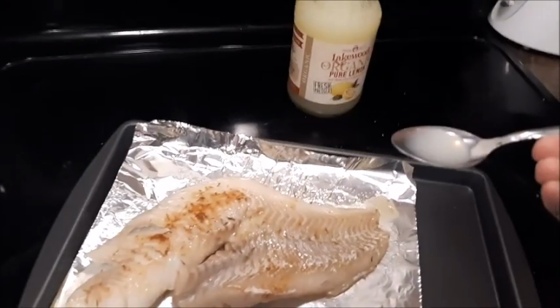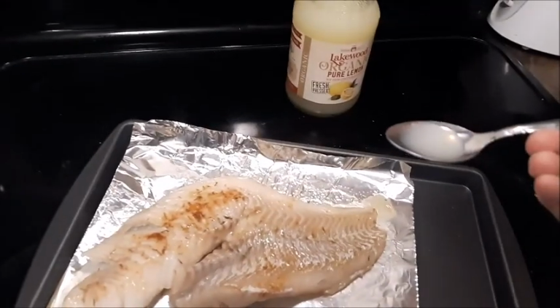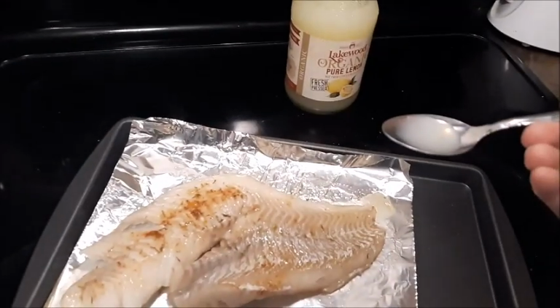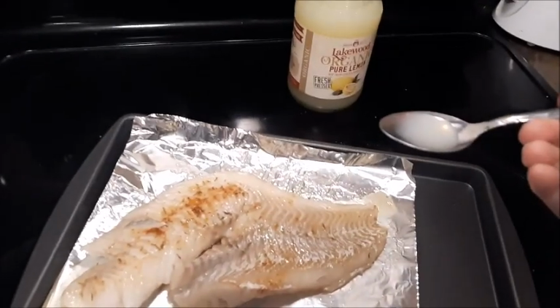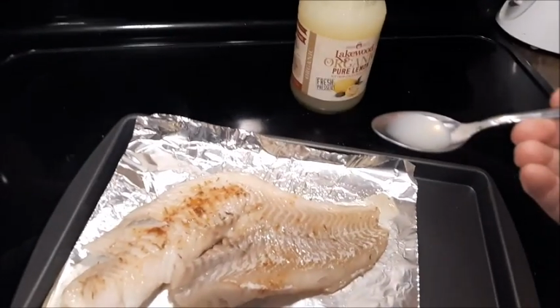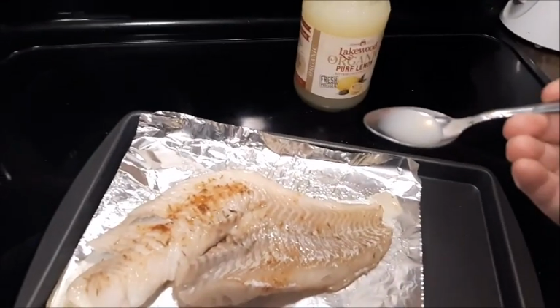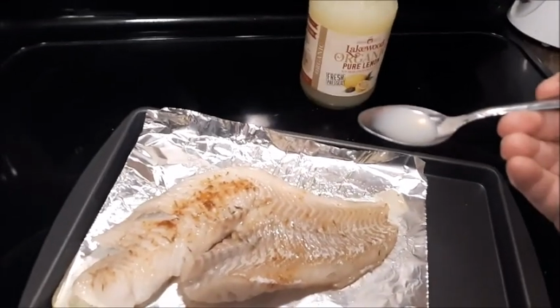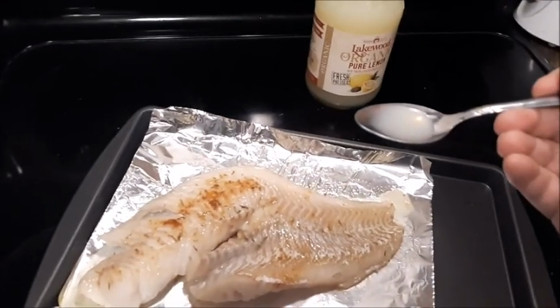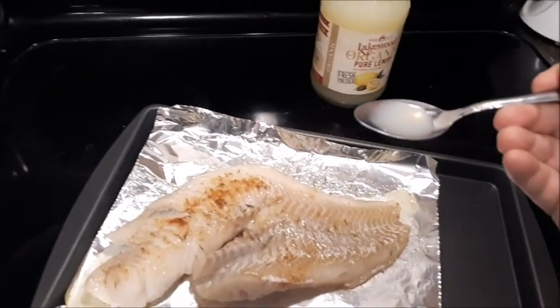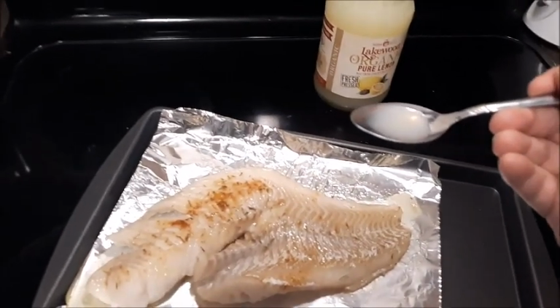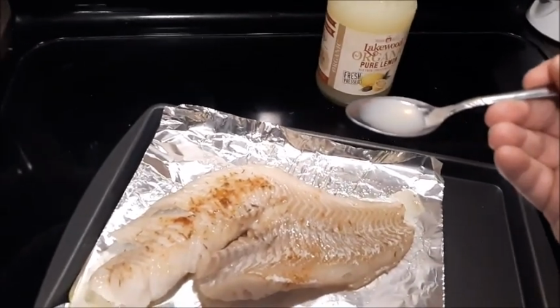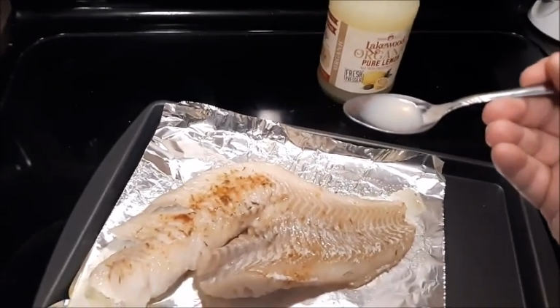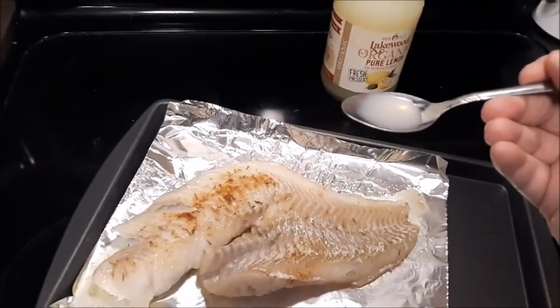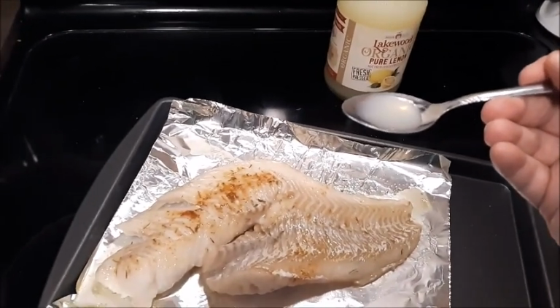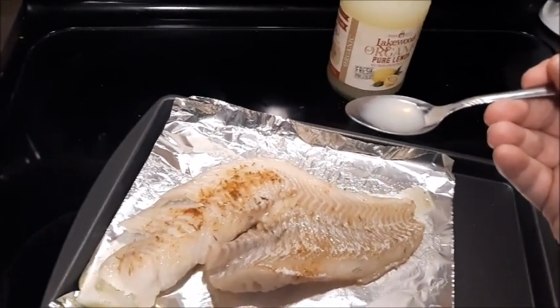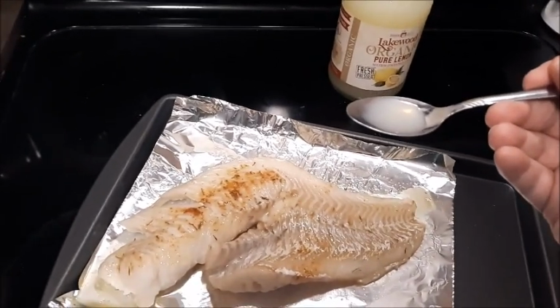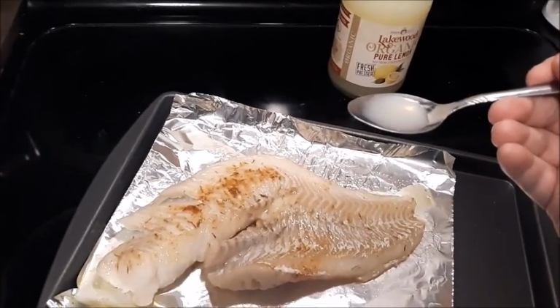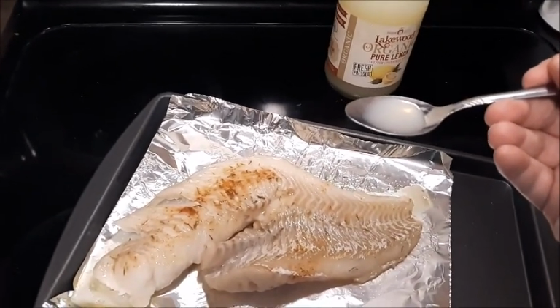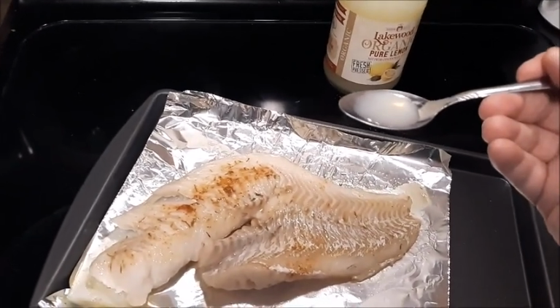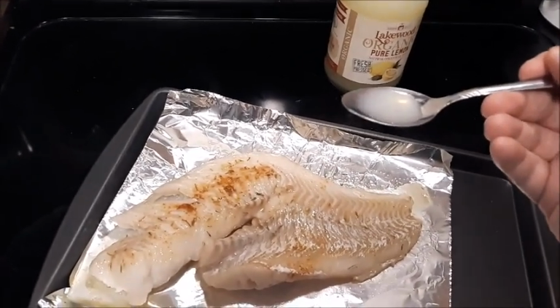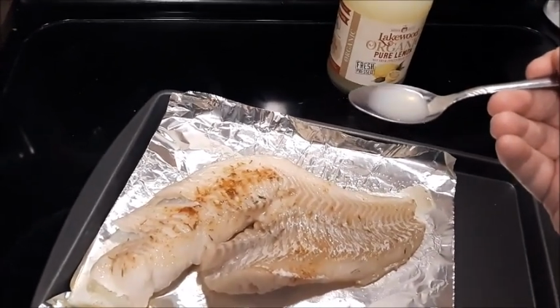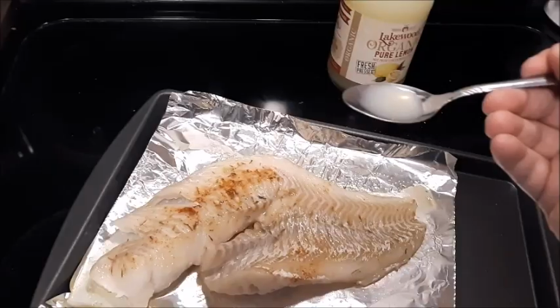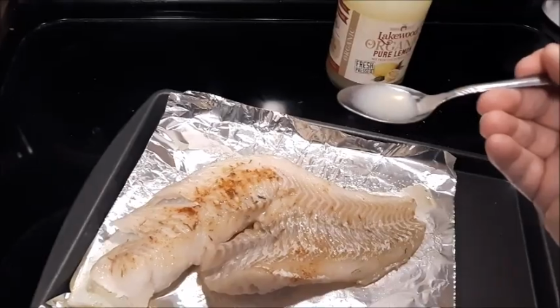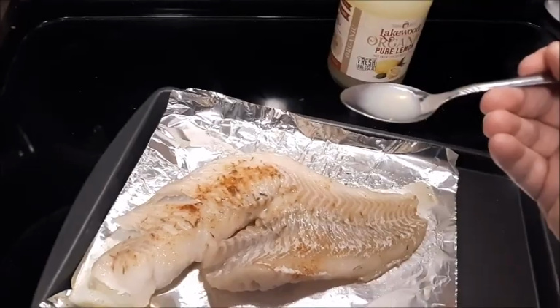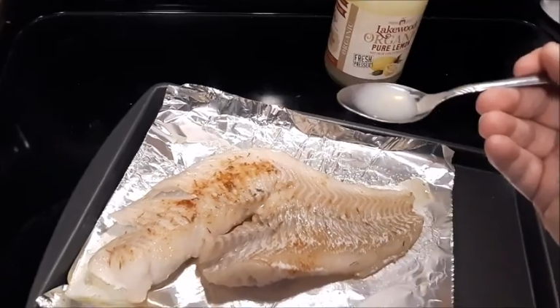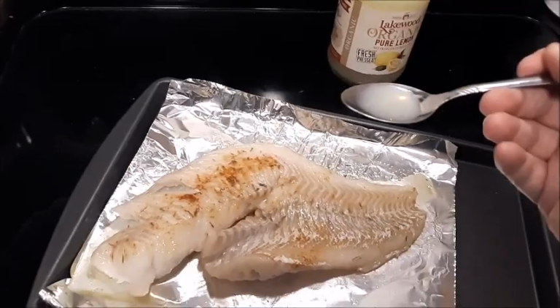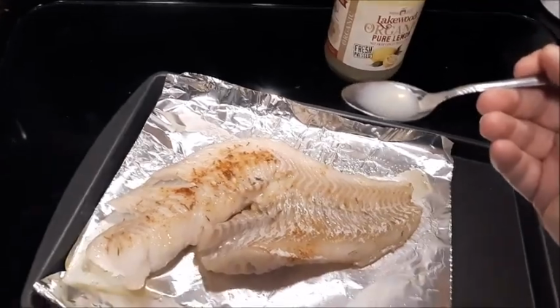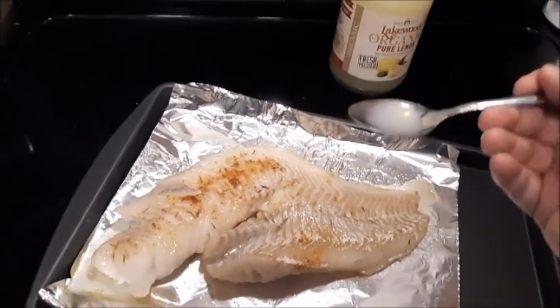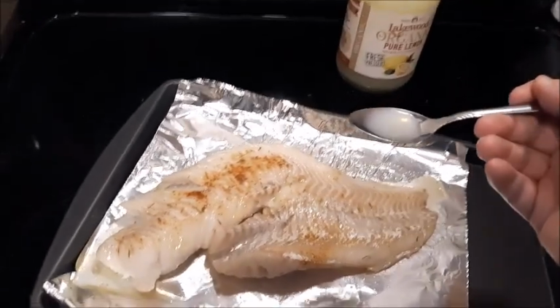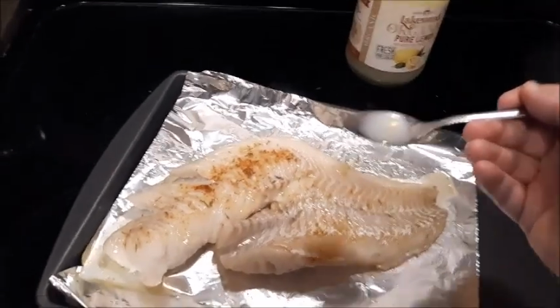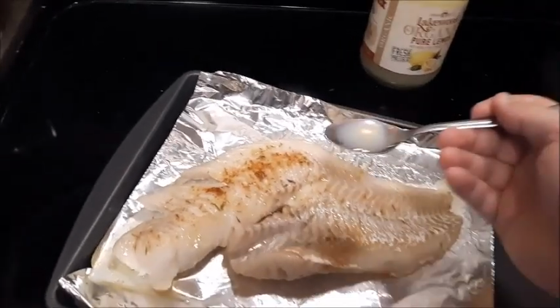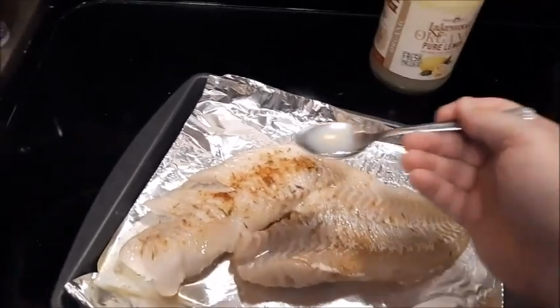I forgot at the beginning to put a few squirts of lemon on there, but it's okay. I'll go ahead and add some lemon on there now.